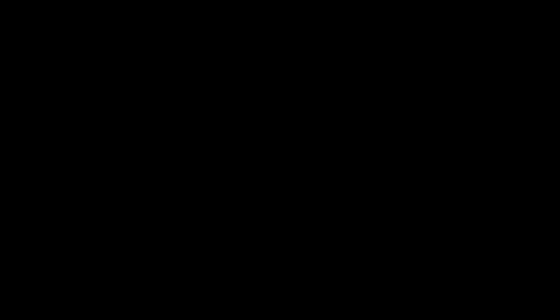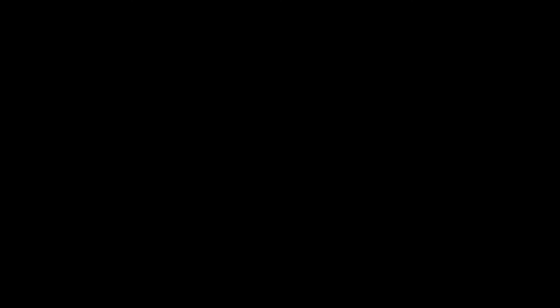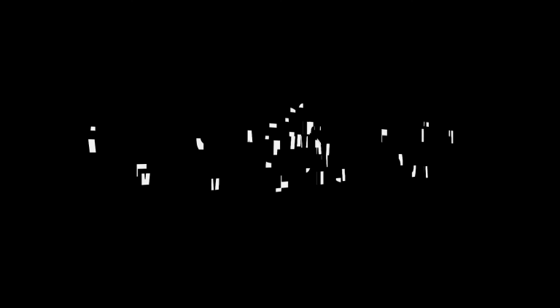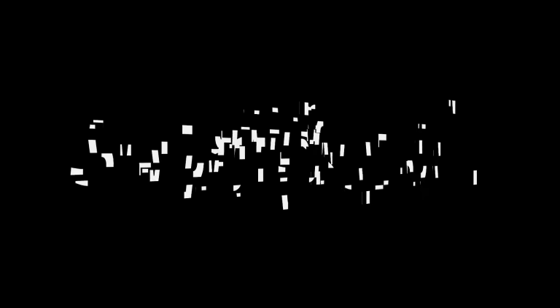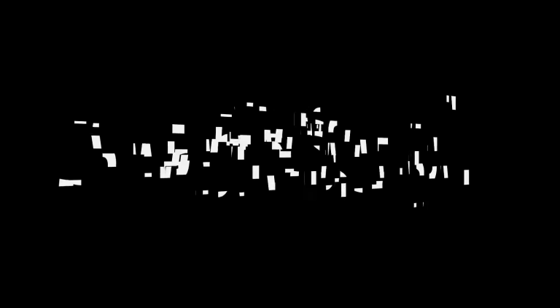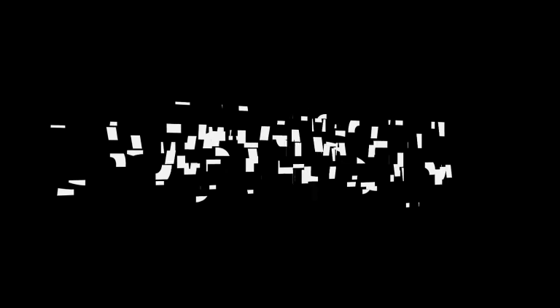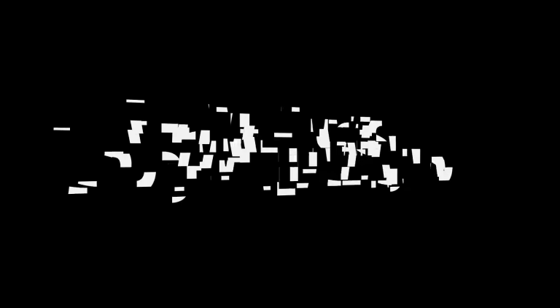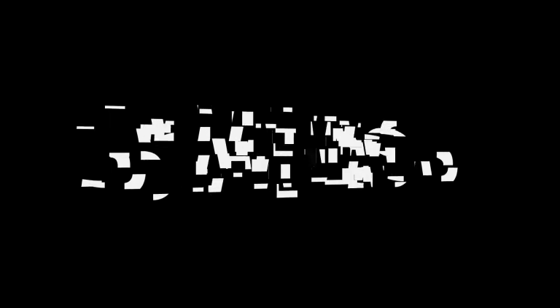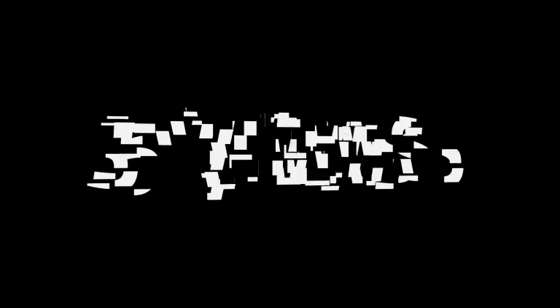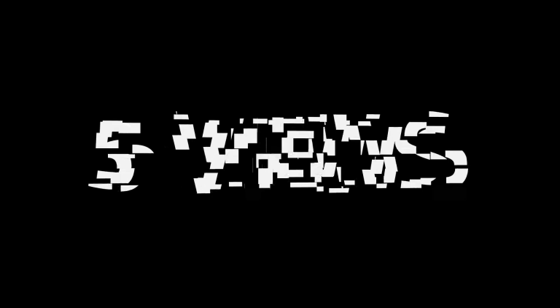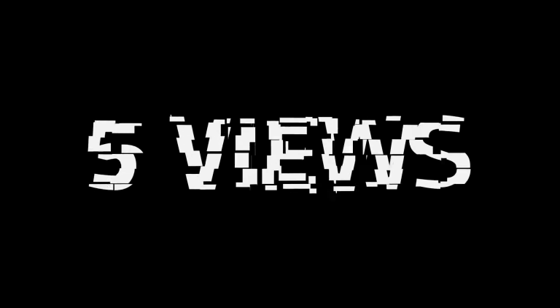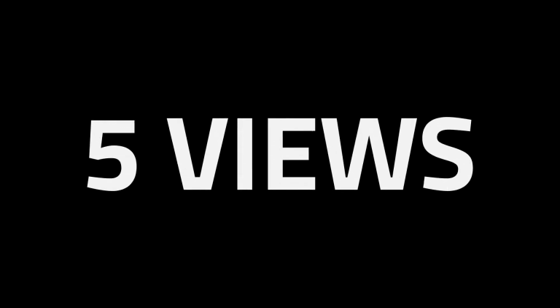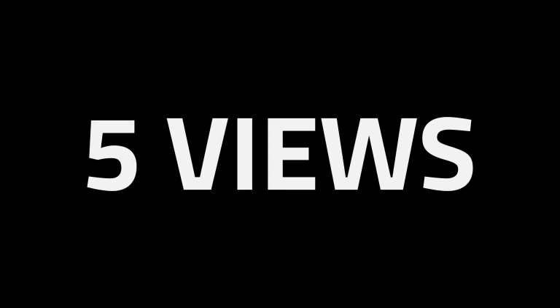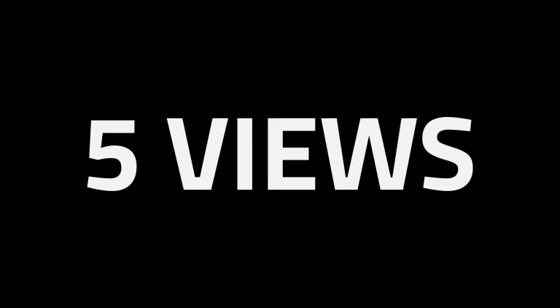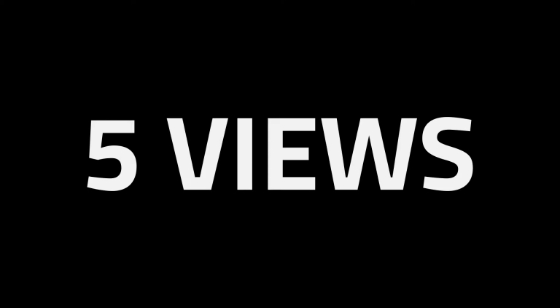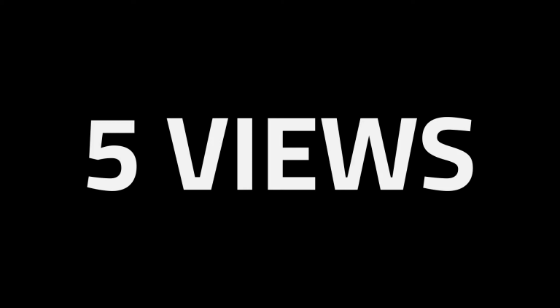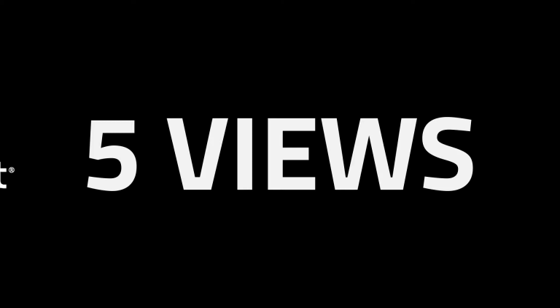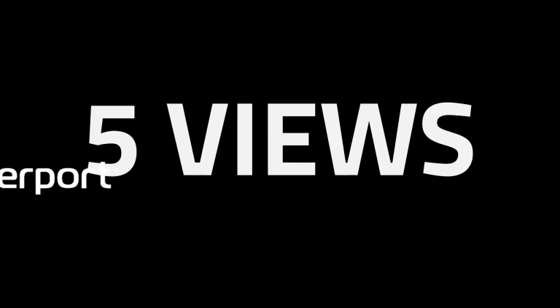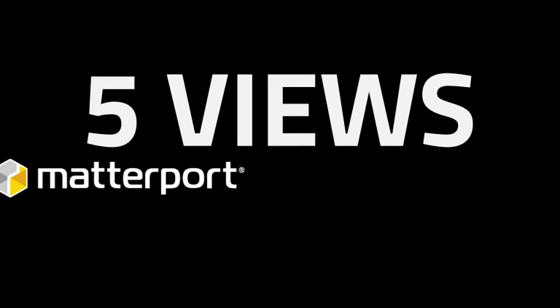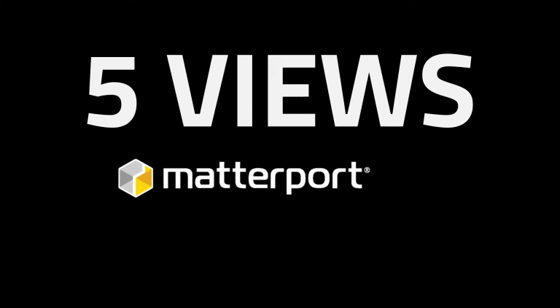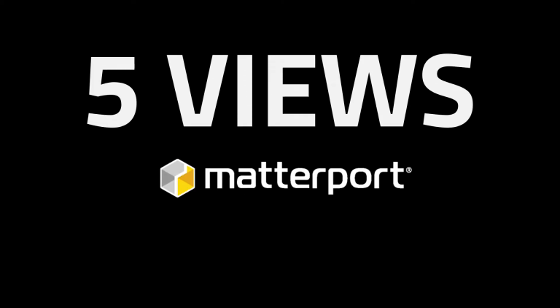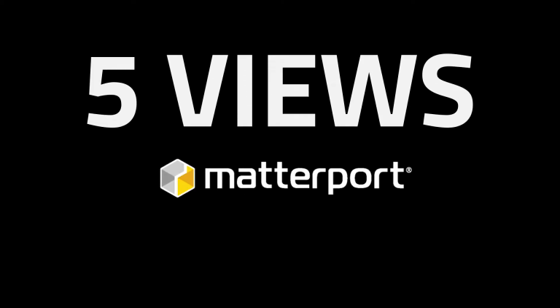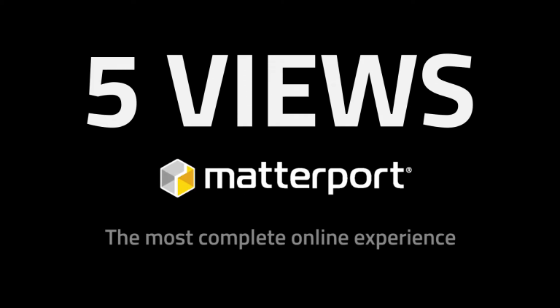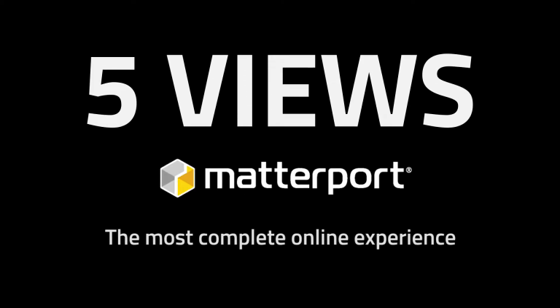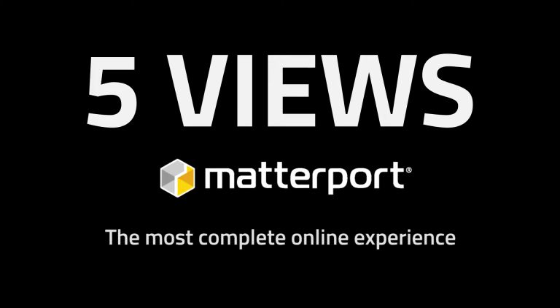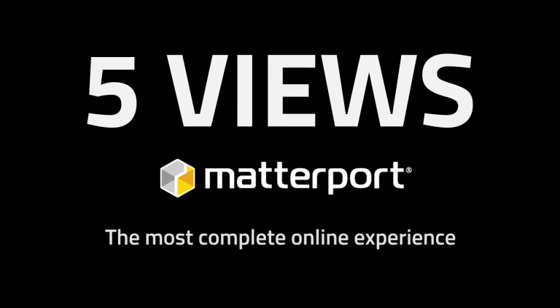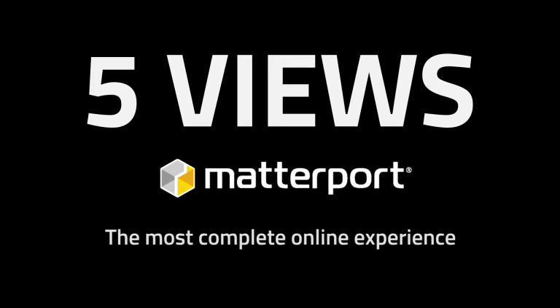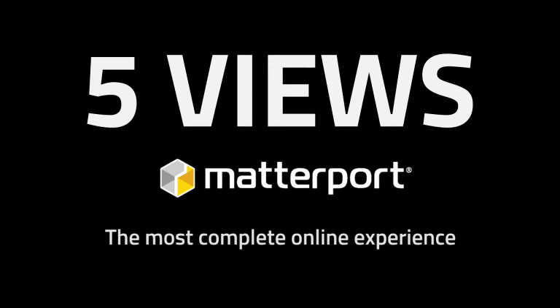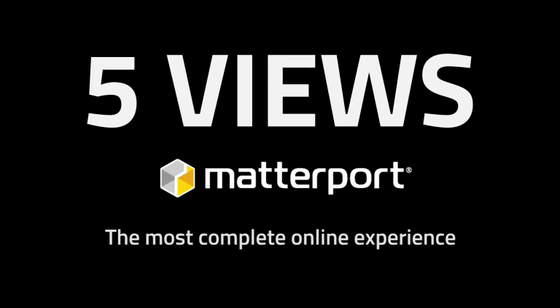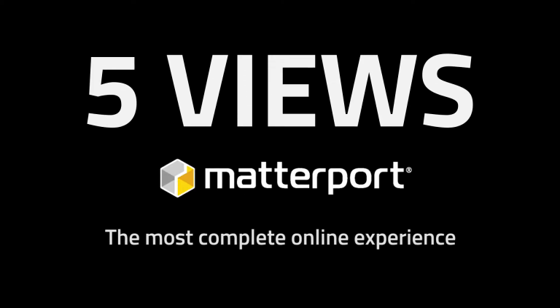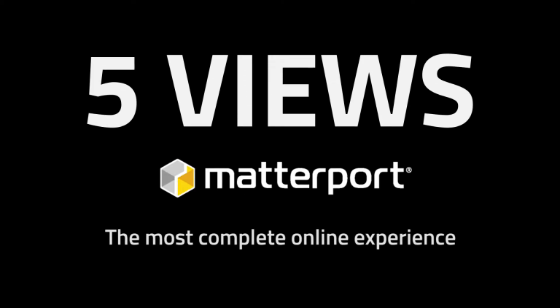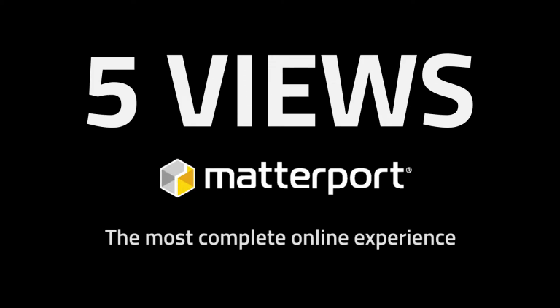With this unprecedented fifth view, Matterport offers the most complete online experience of any place.